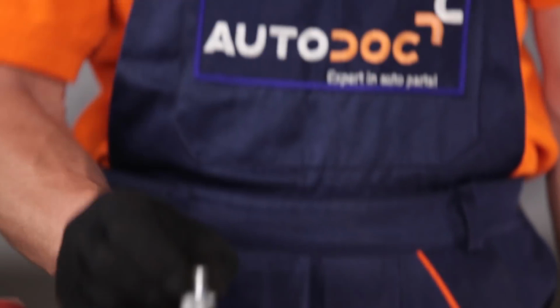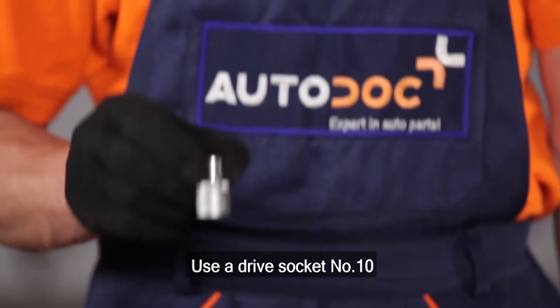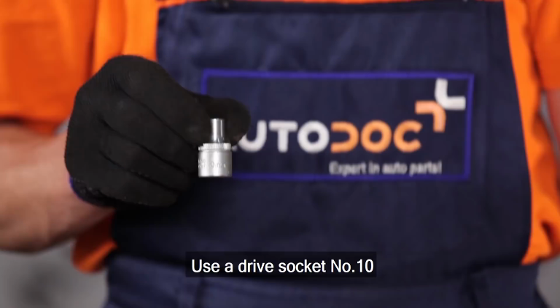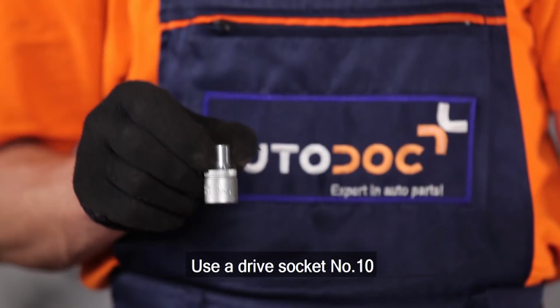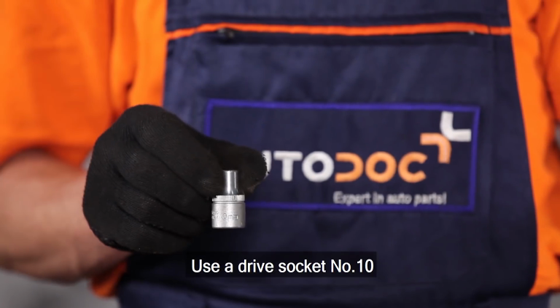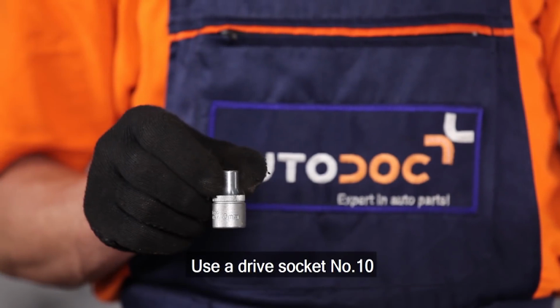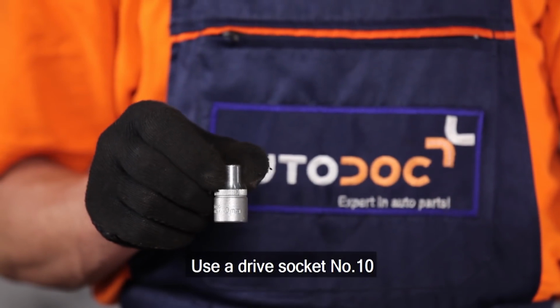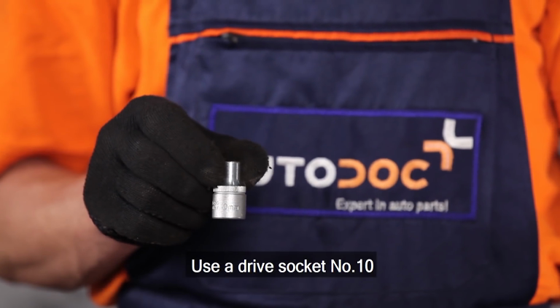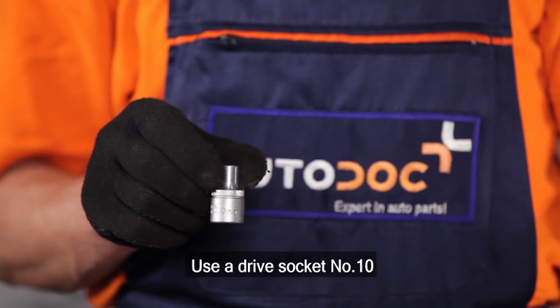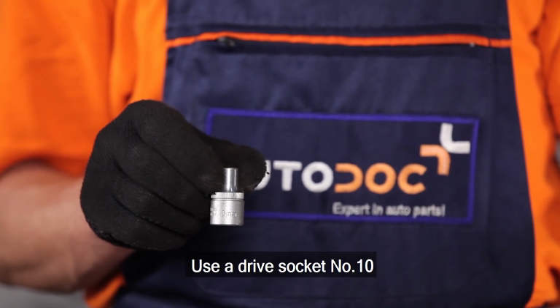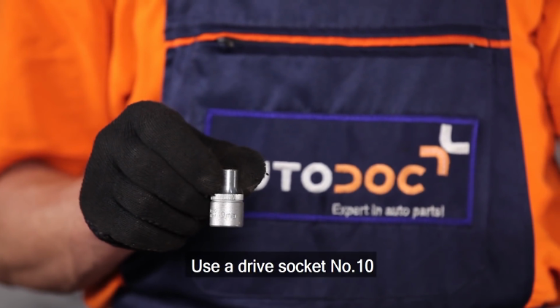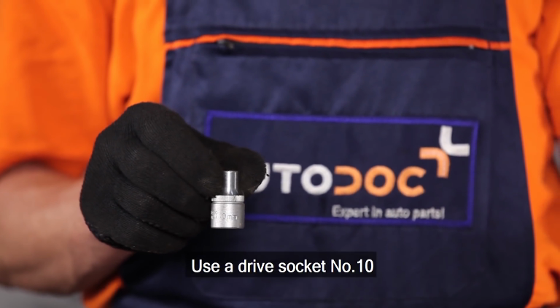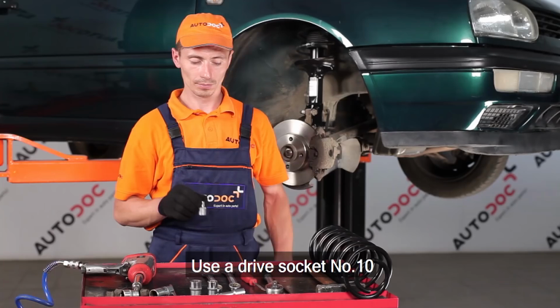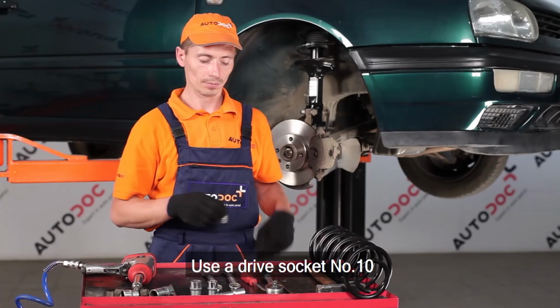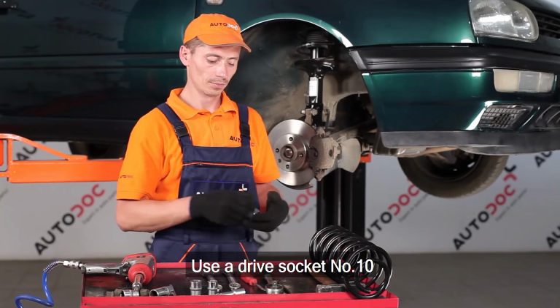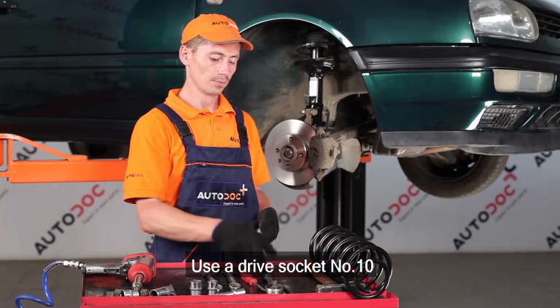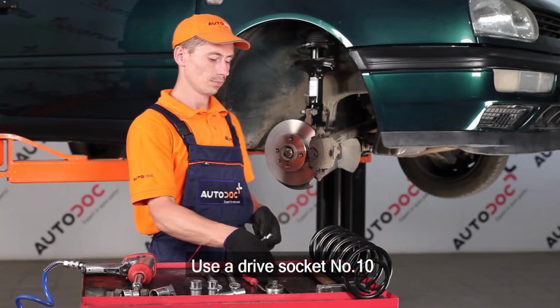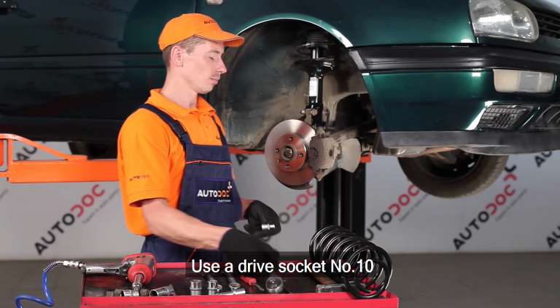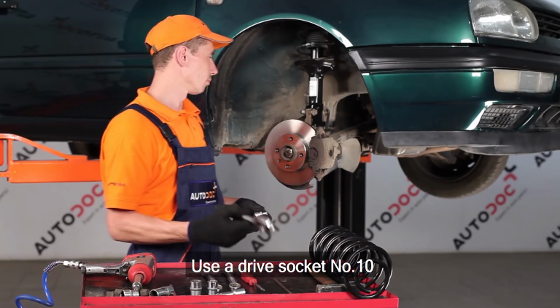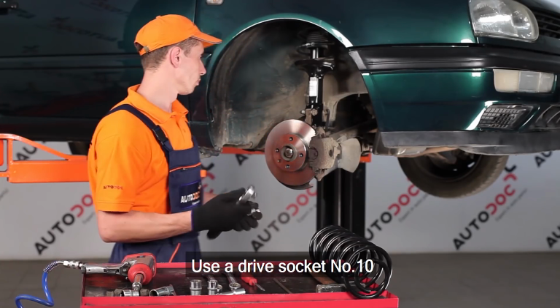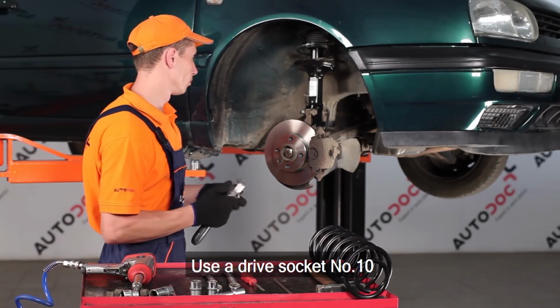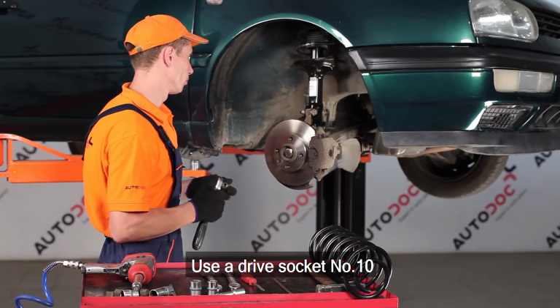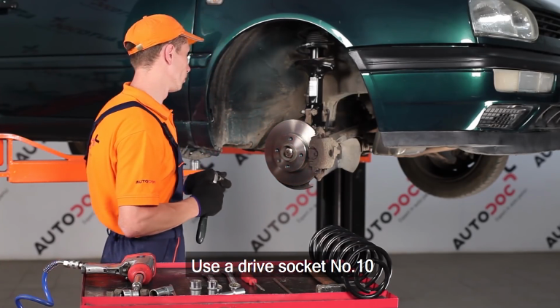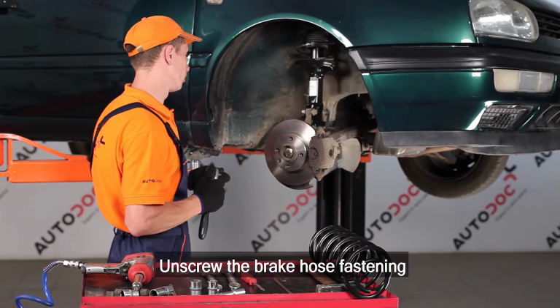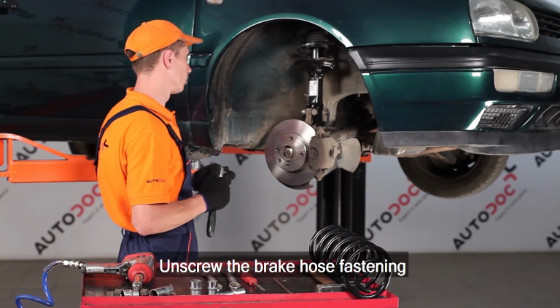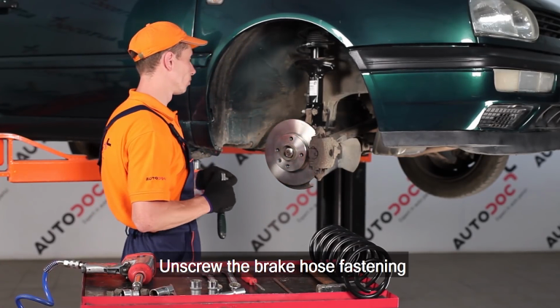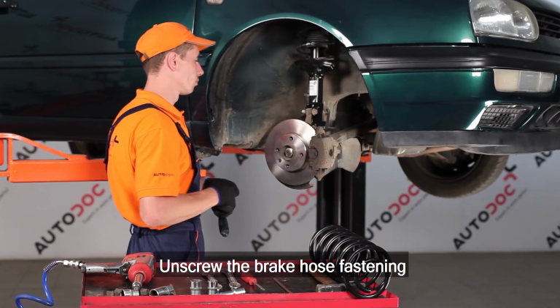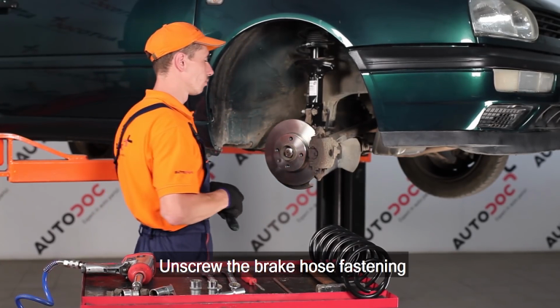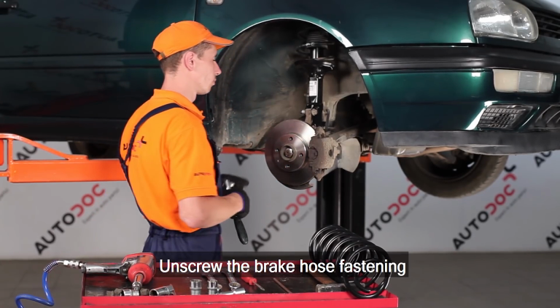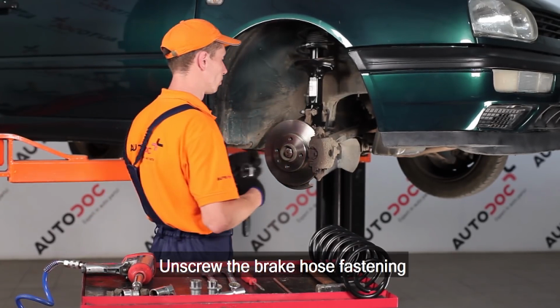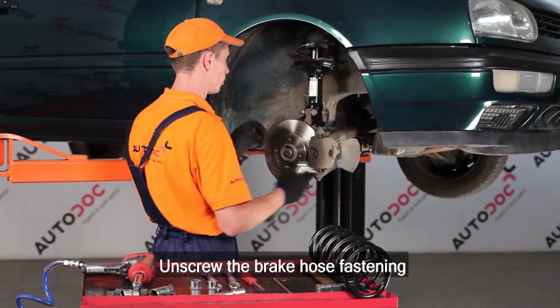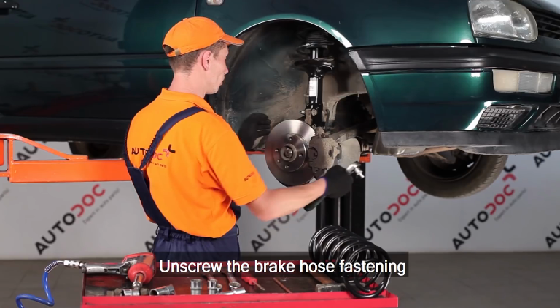Use a drive socket number 10. Unscrew the brake hose fastening bracket from the shock strut.